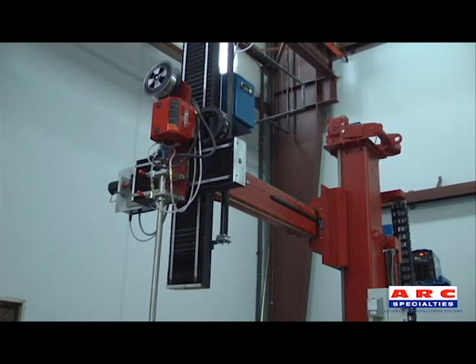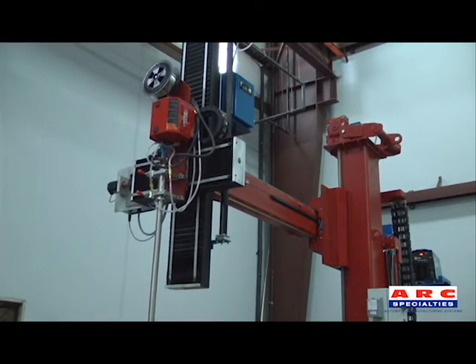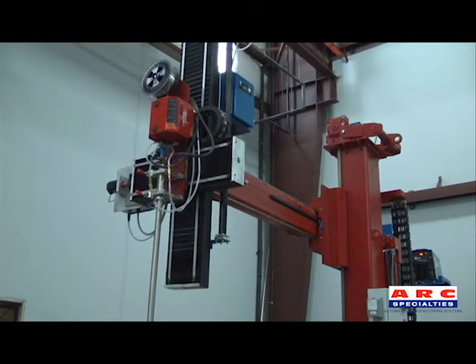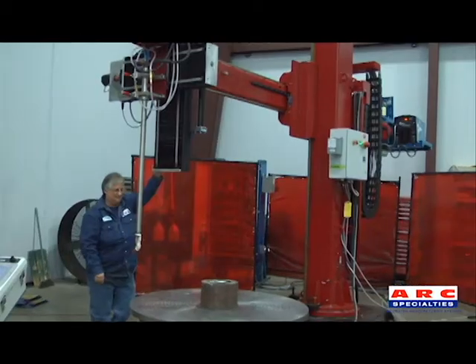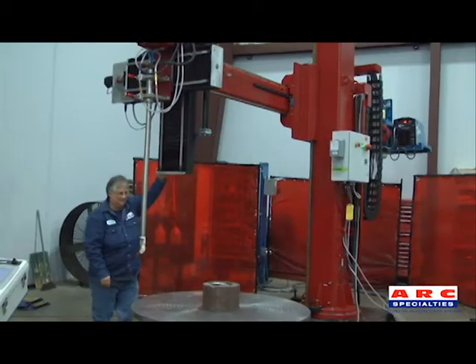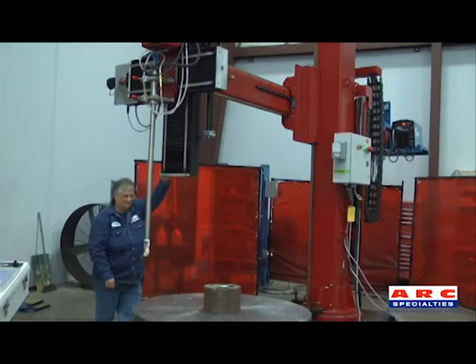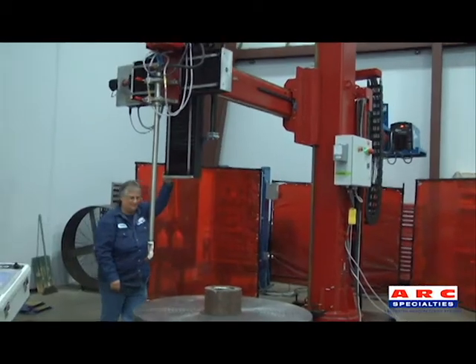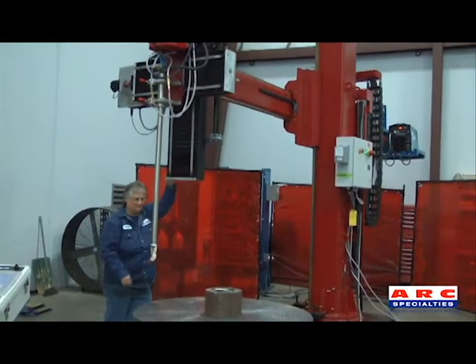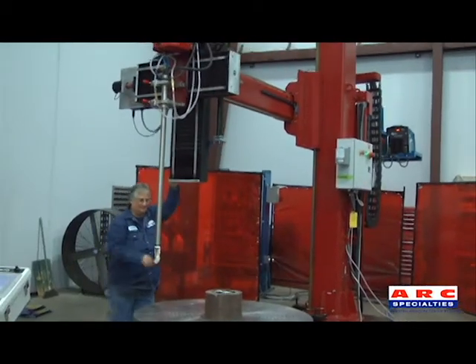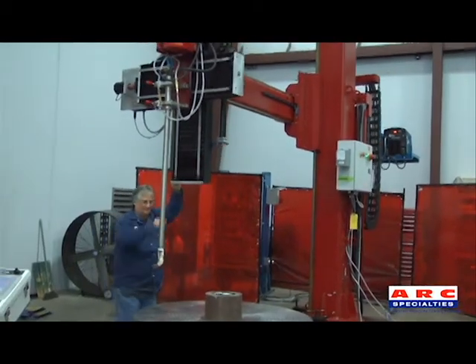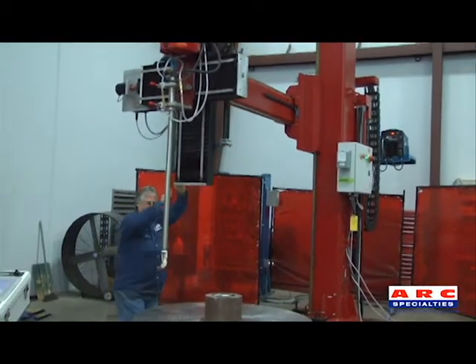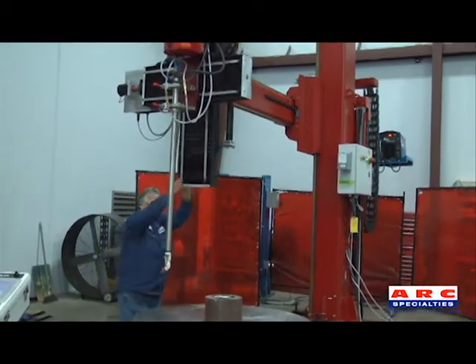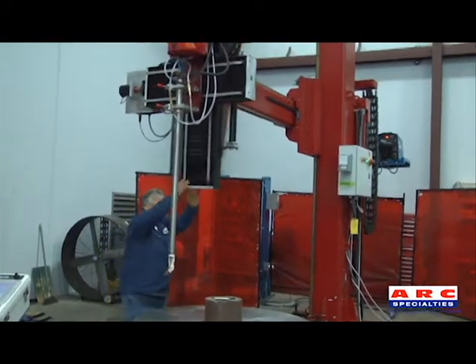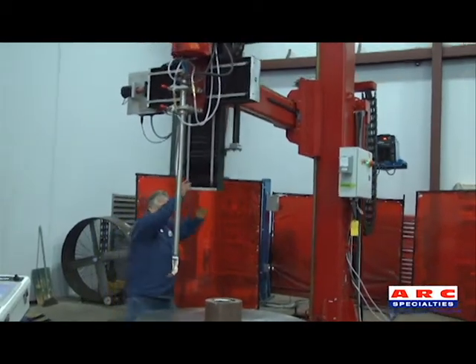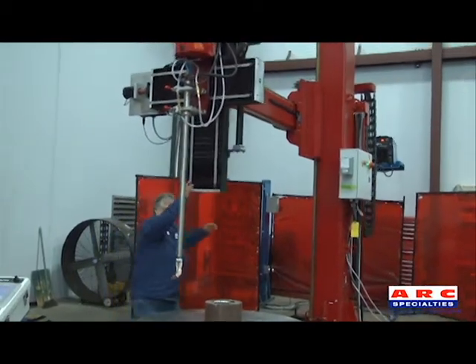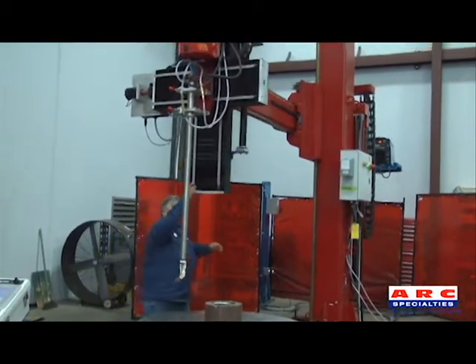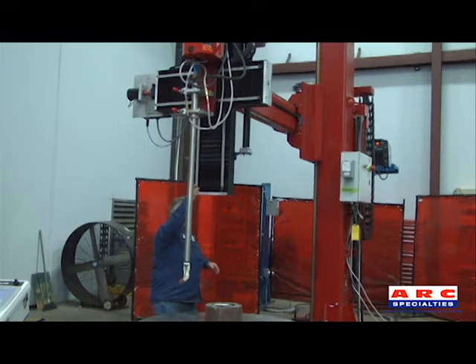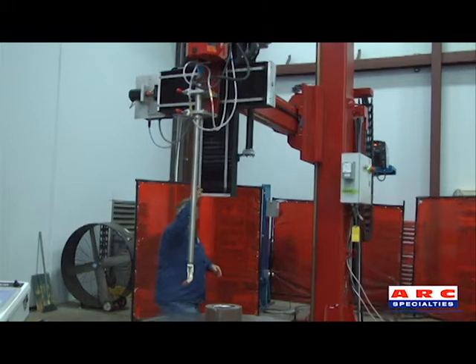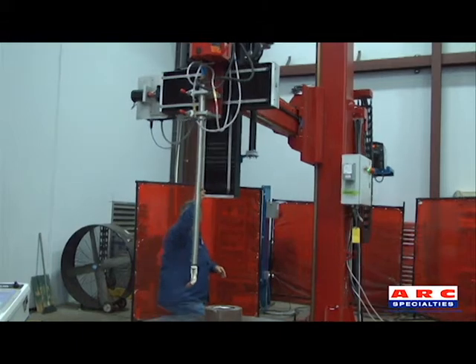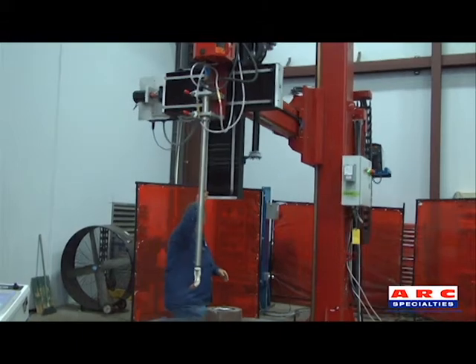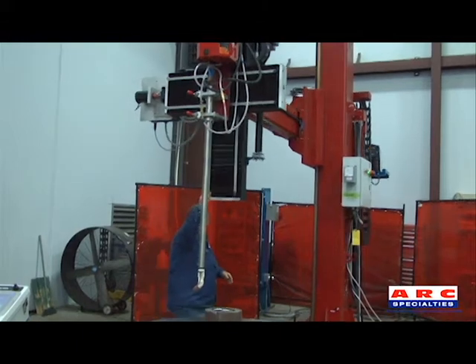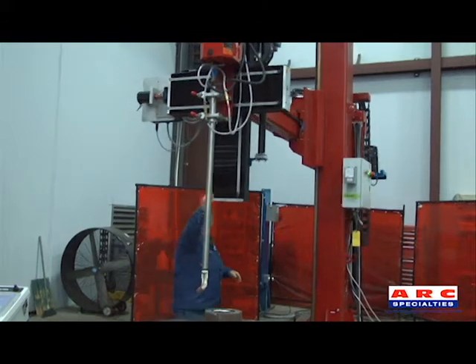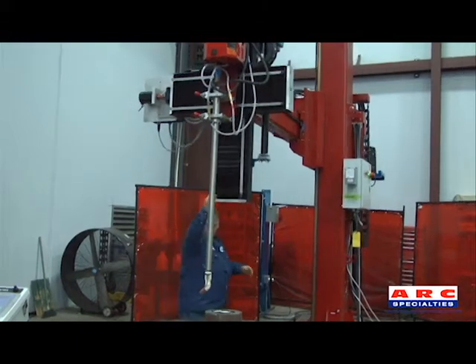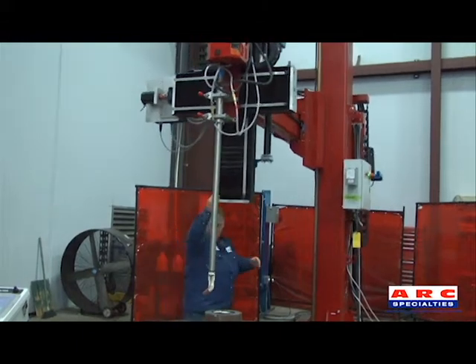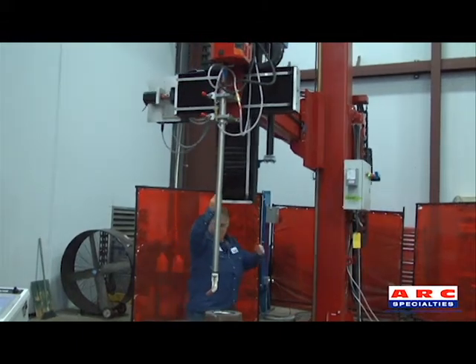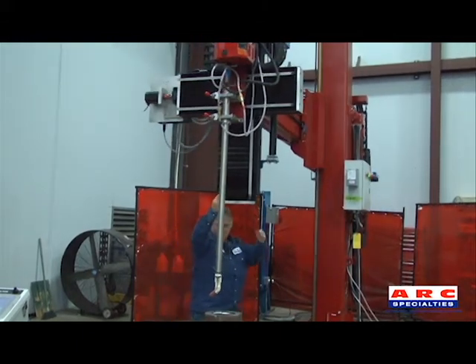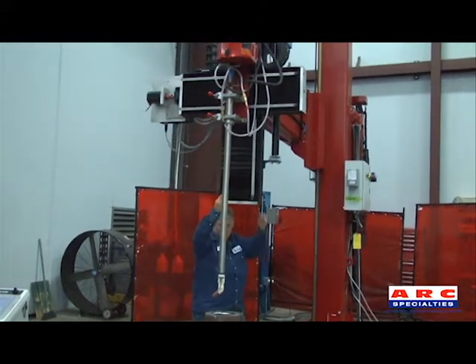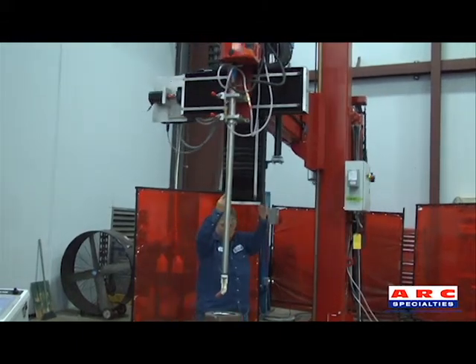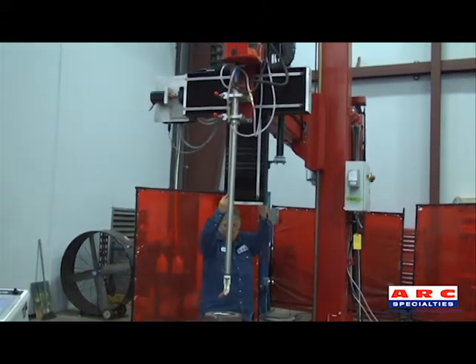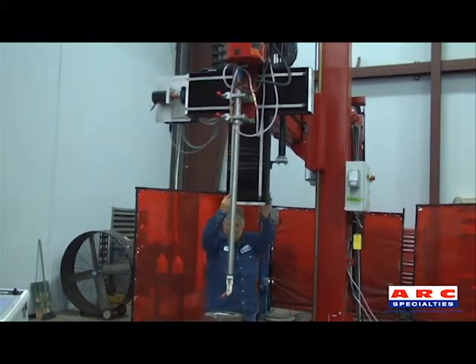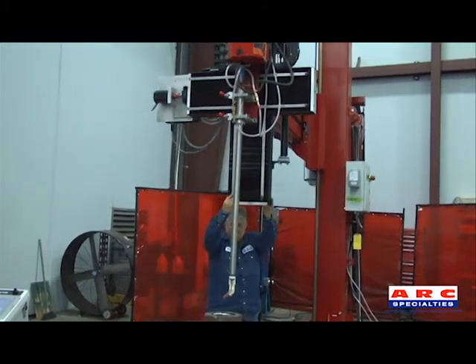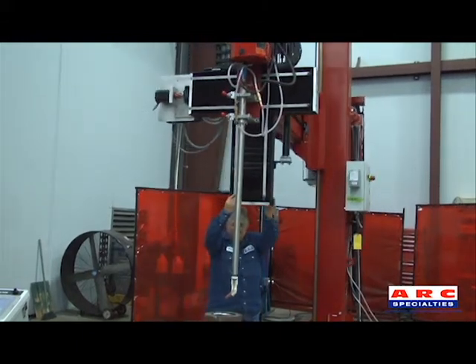The manipulator rotates up to 90 degrees for part positioning or multiple table applications.